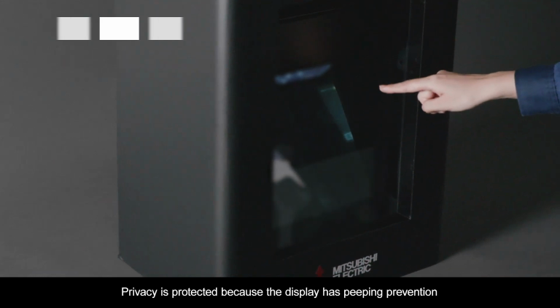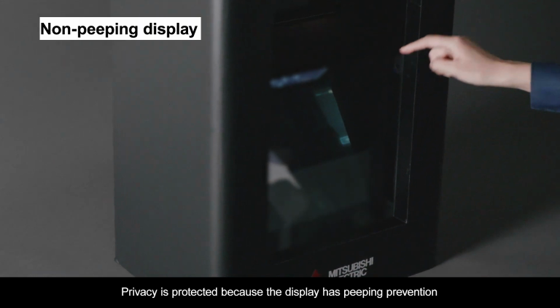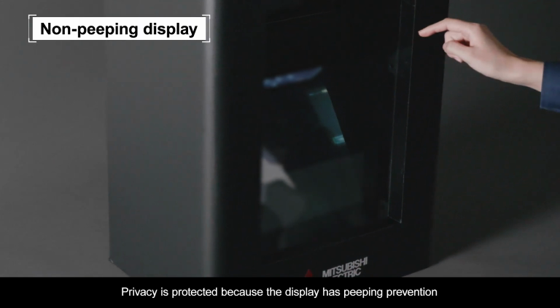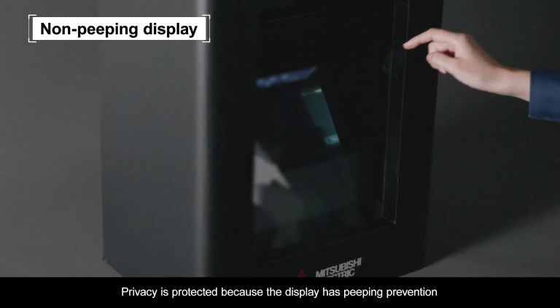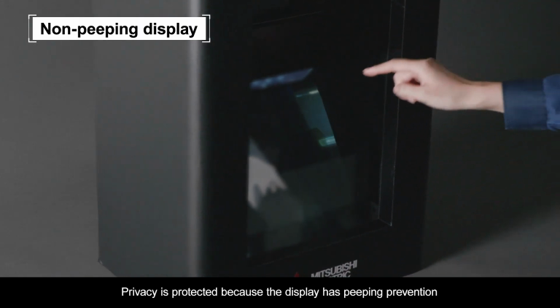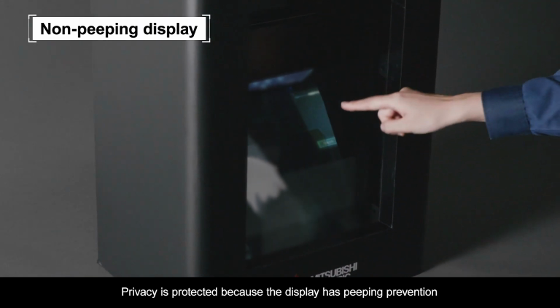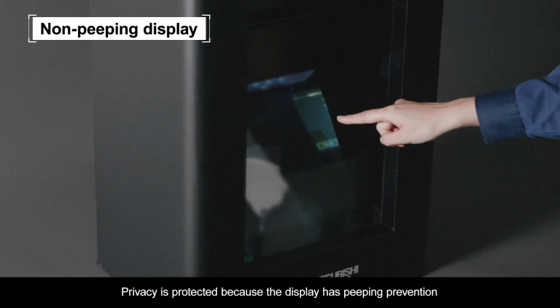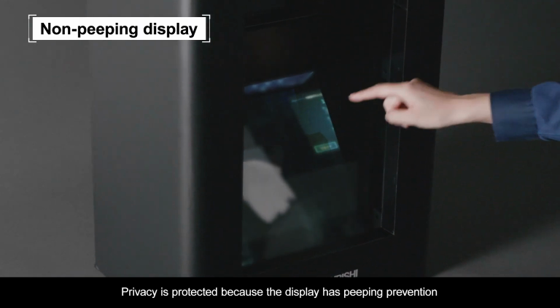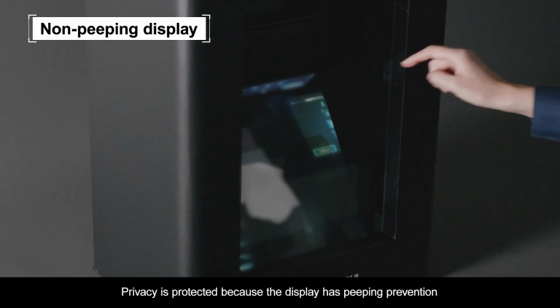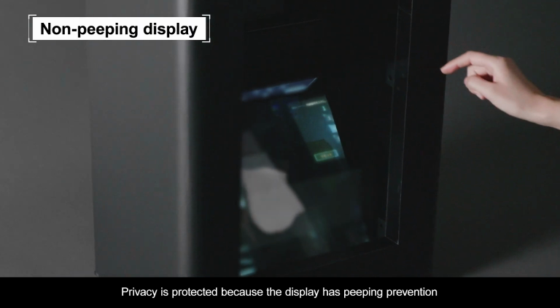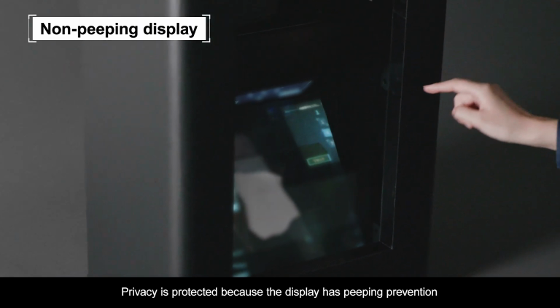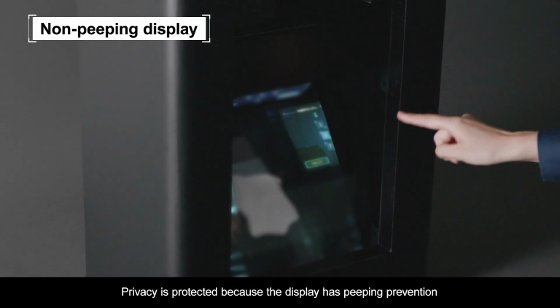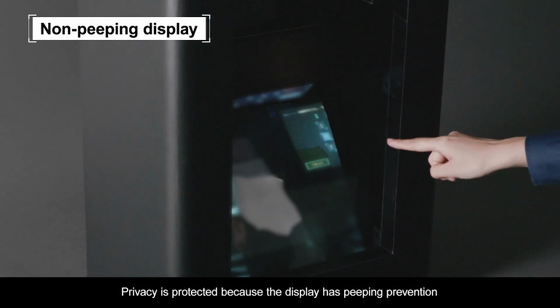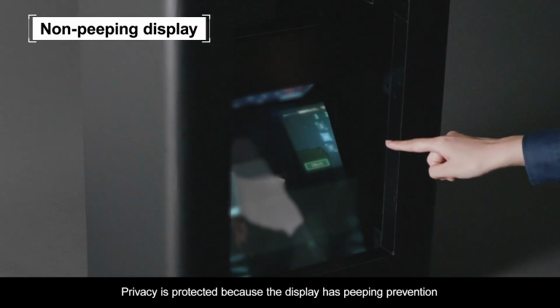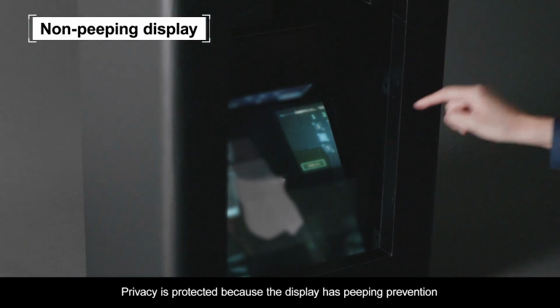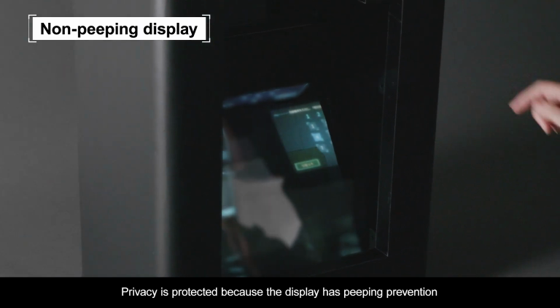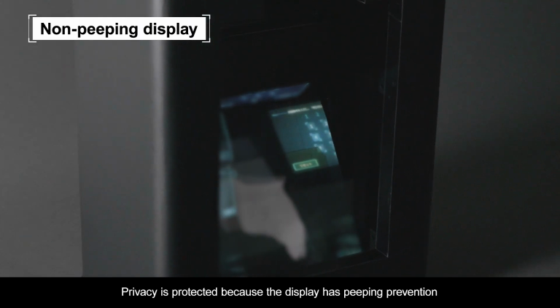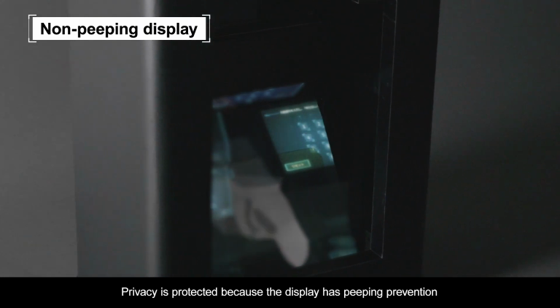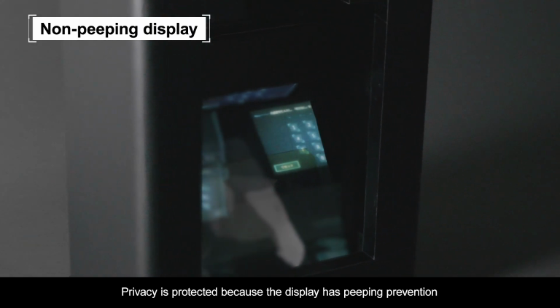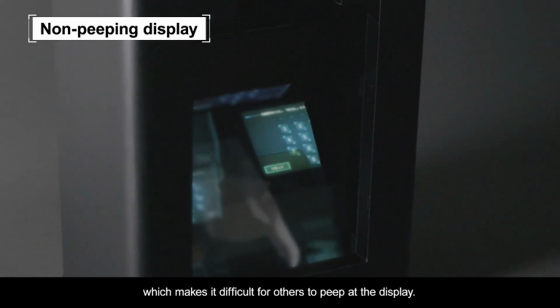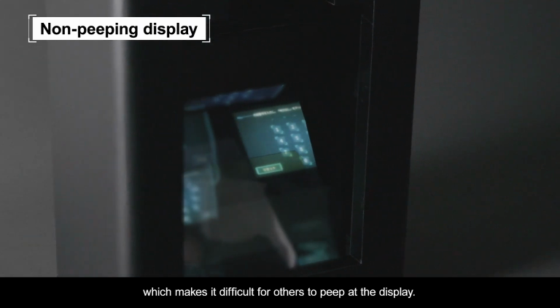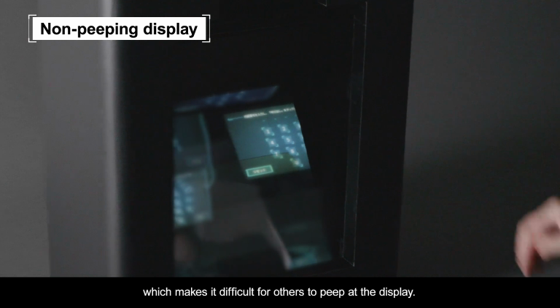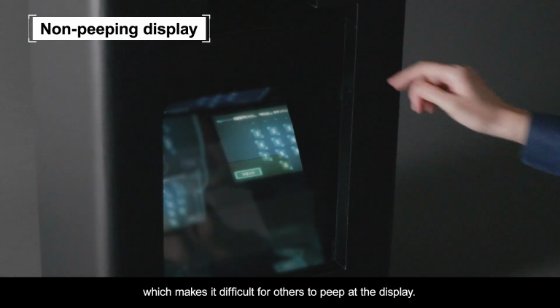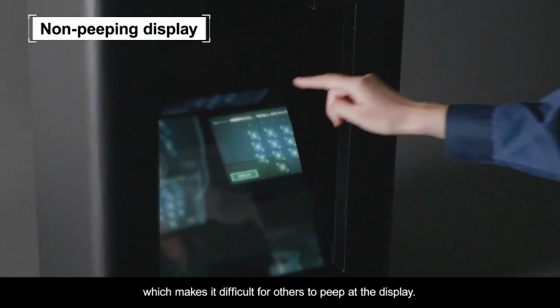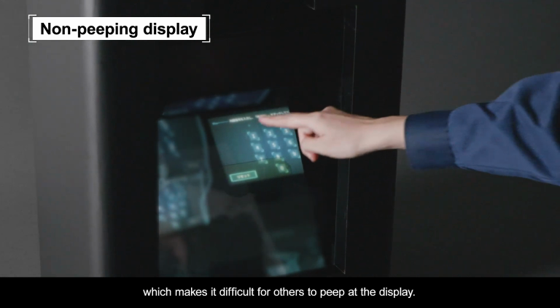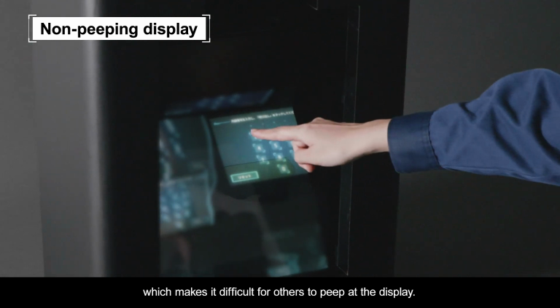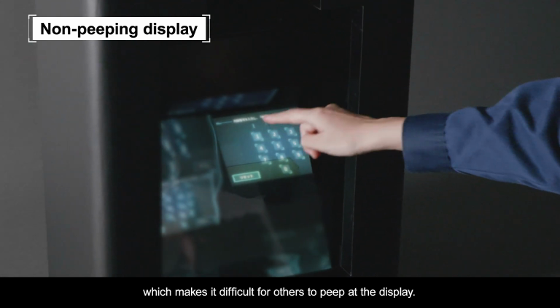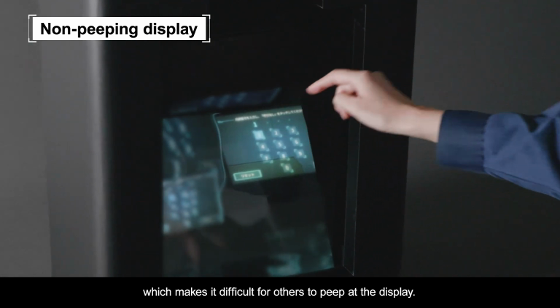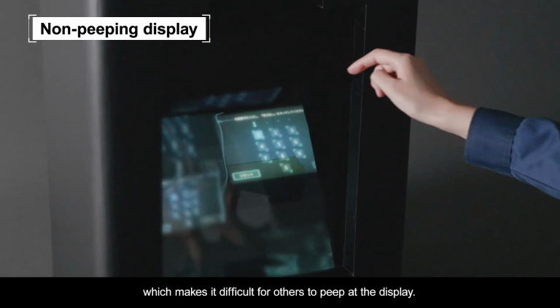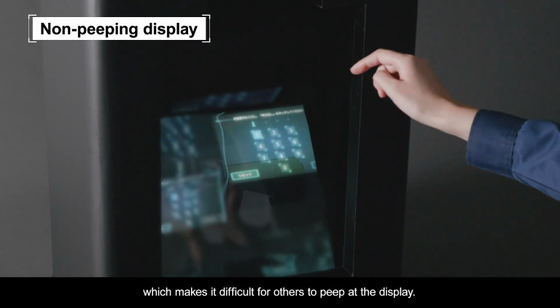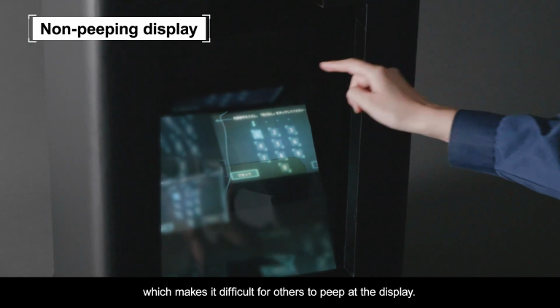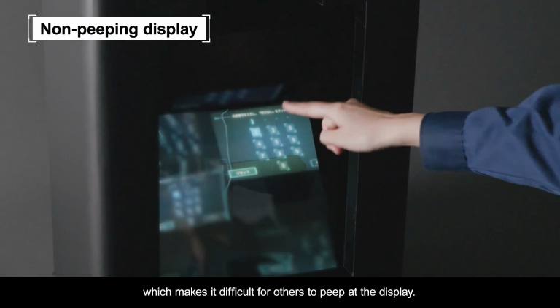Privacy is protected because the display has peeping prevention, which makes it difficult for others to peep at the display.